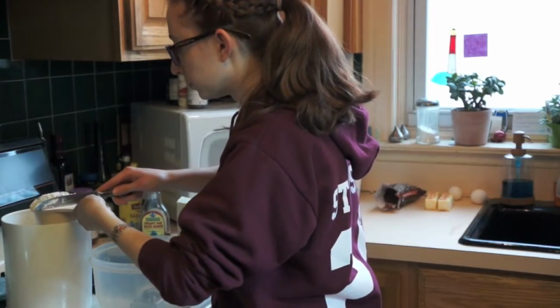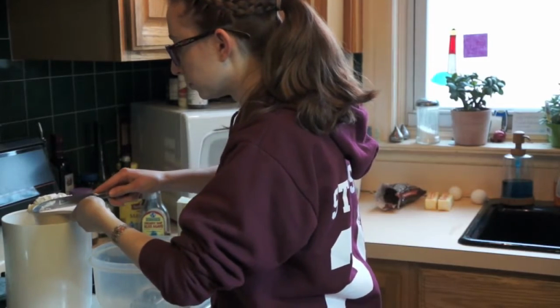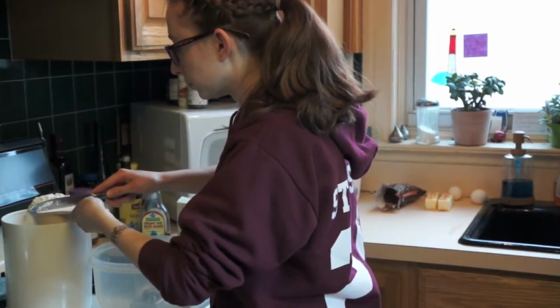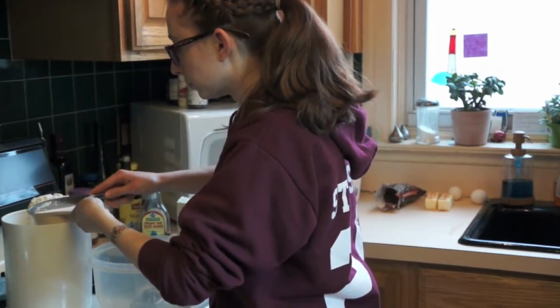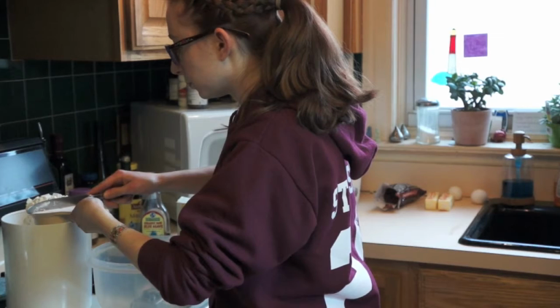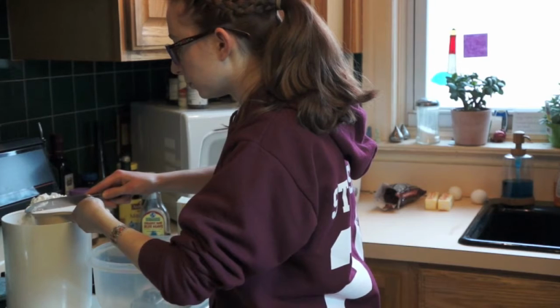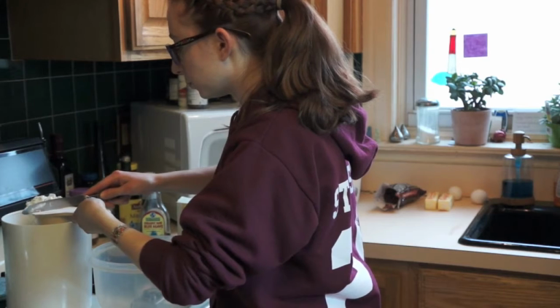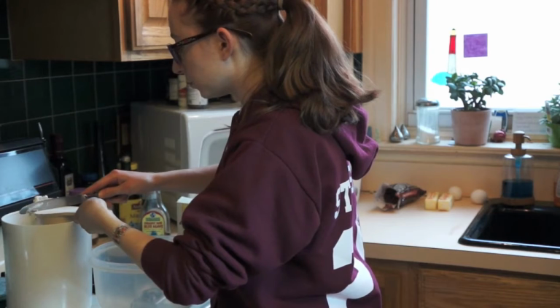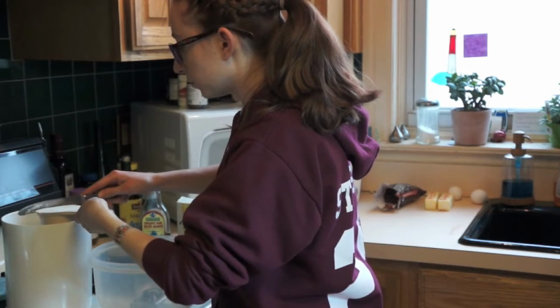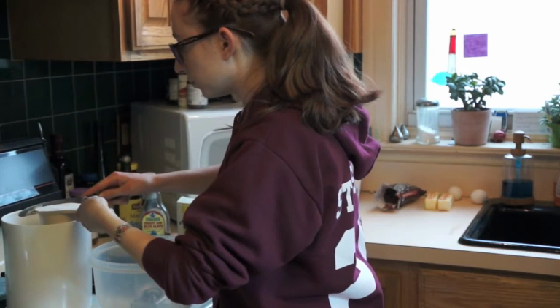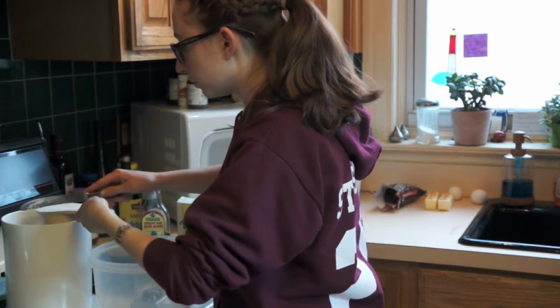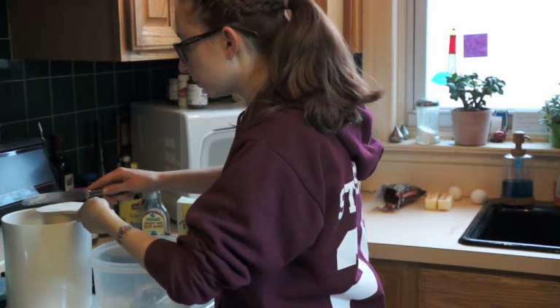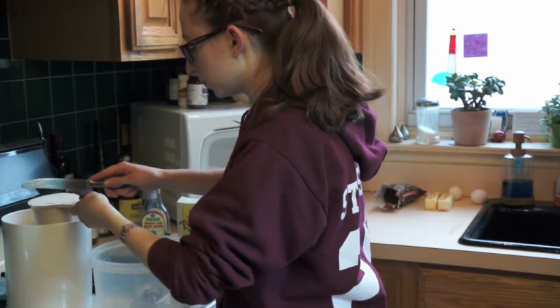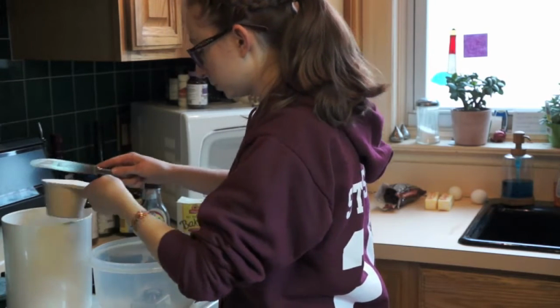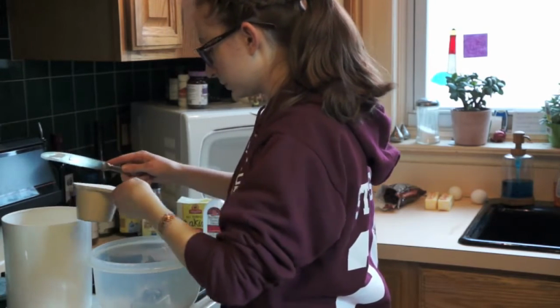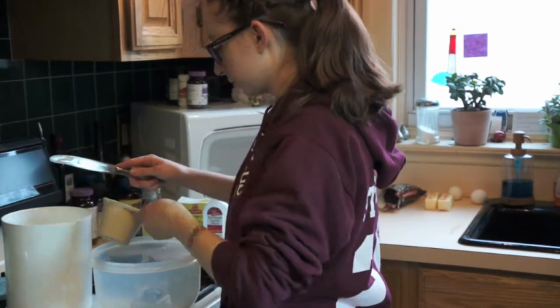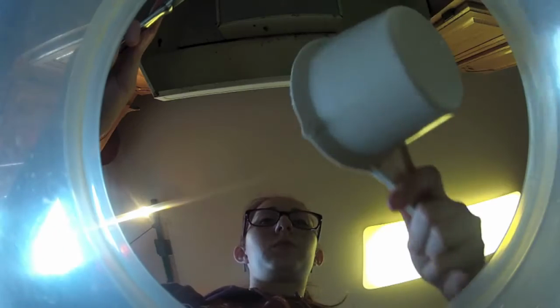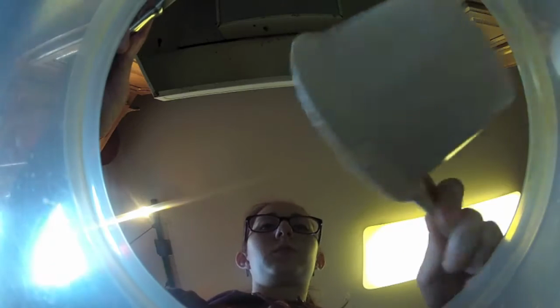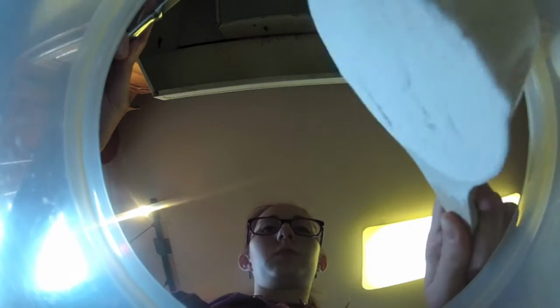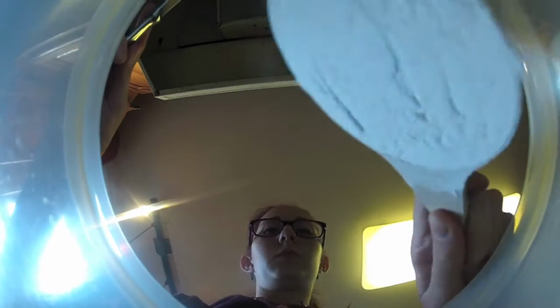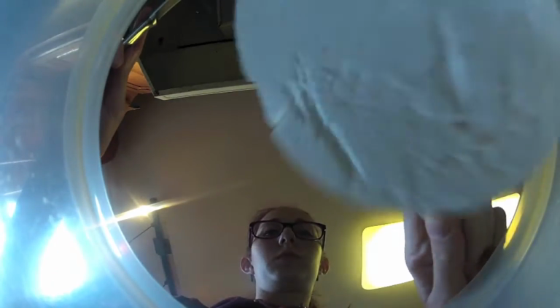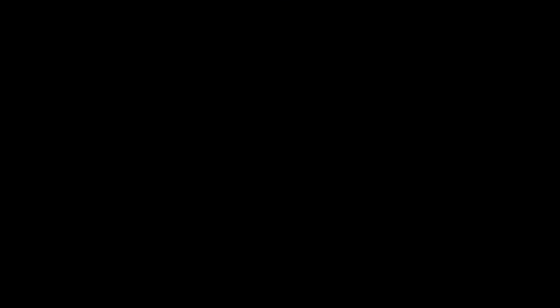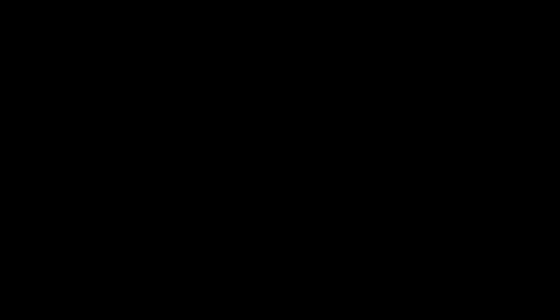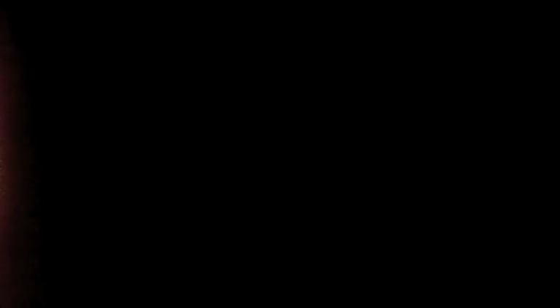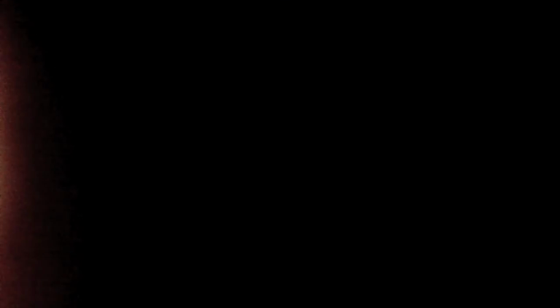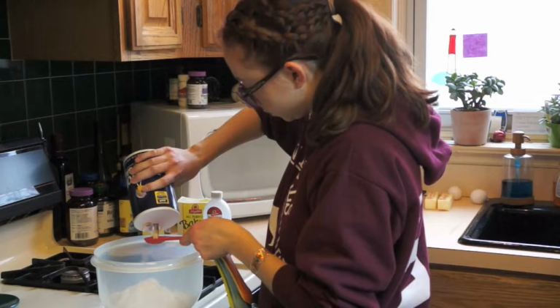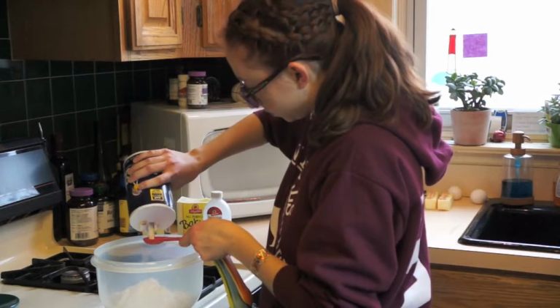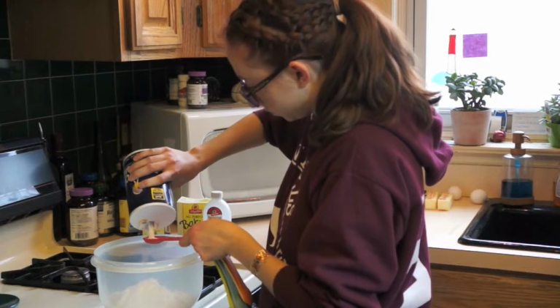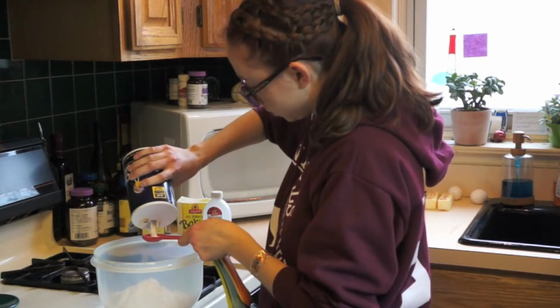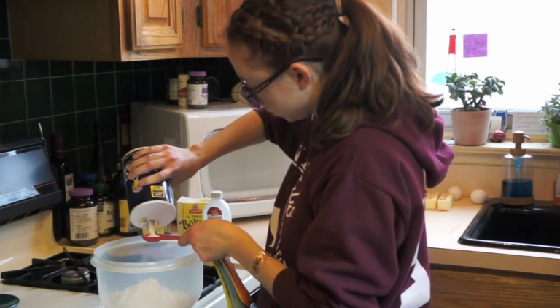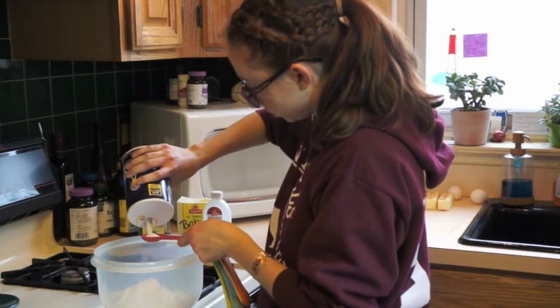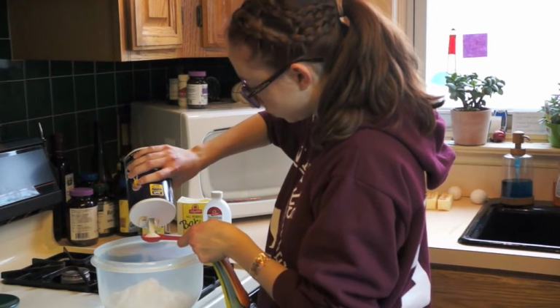First, you're going to take all of your dried ingredients and put them in a bowl and mix those together.